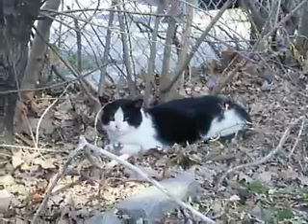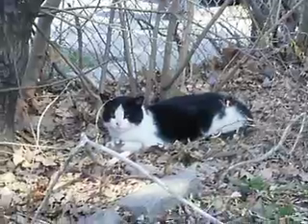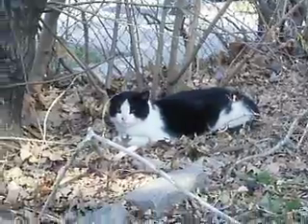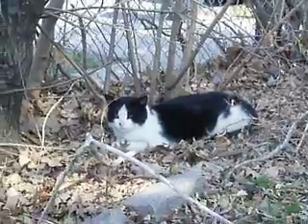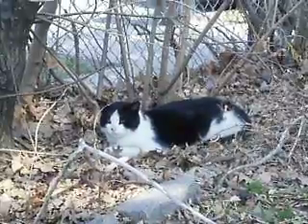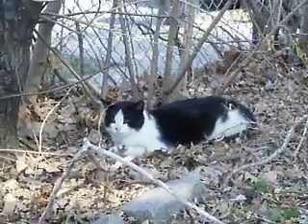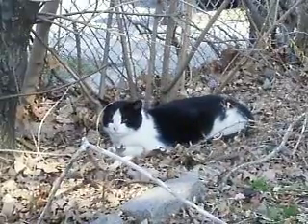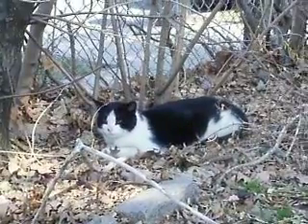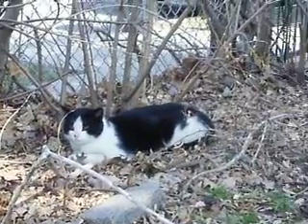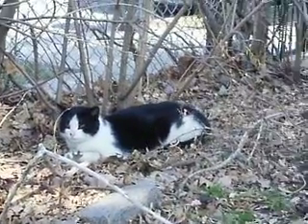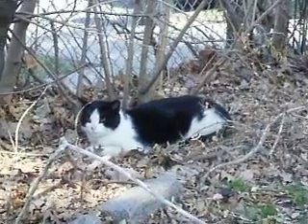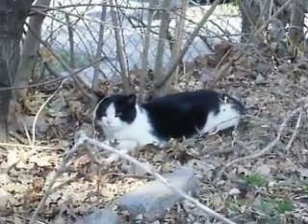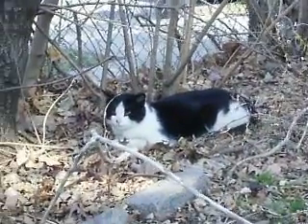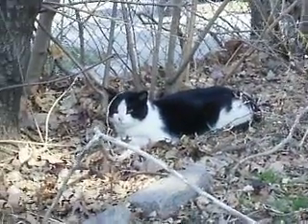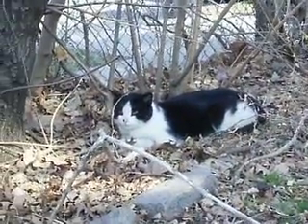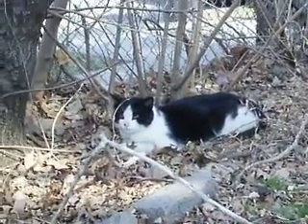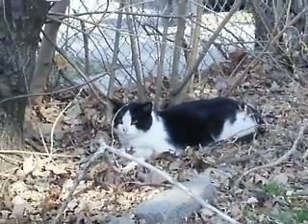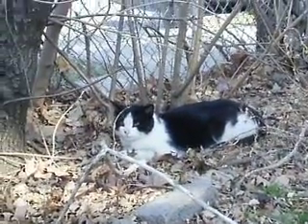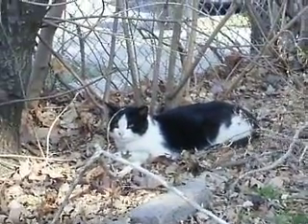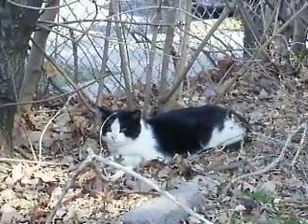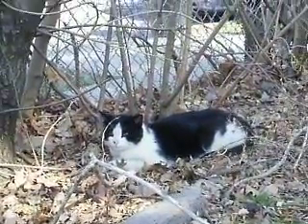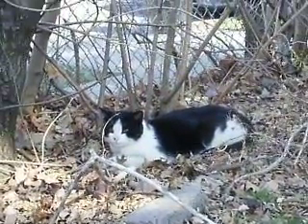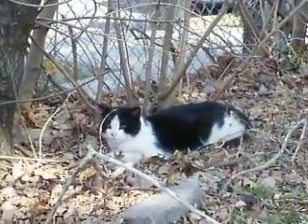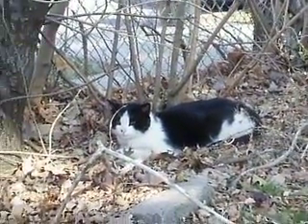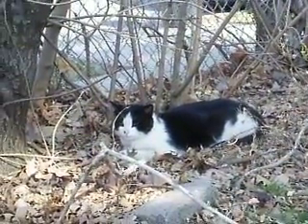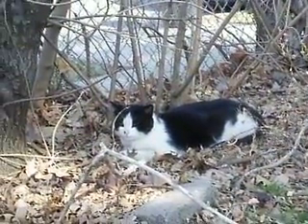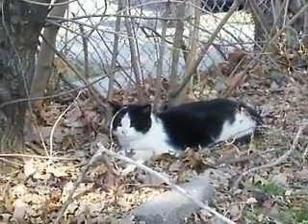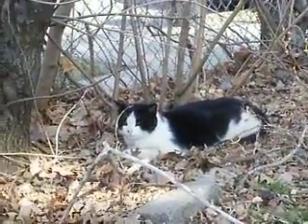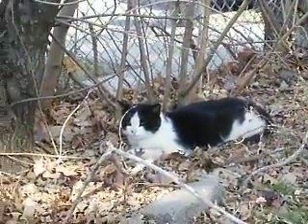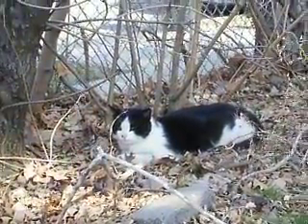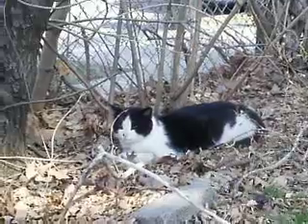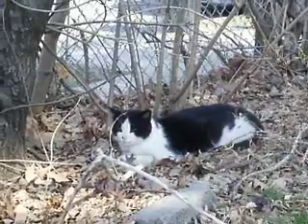That's our buddy Rambo, enjoying the sun at 70 degrees.